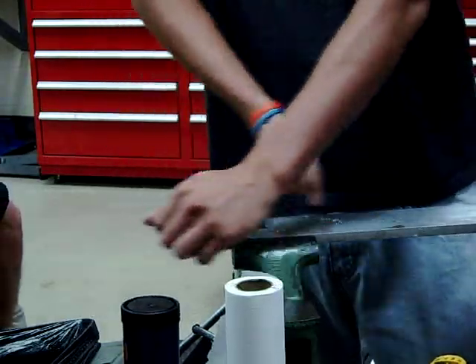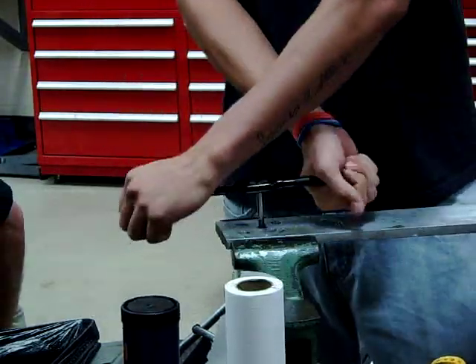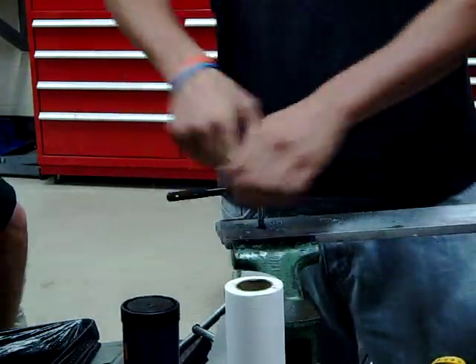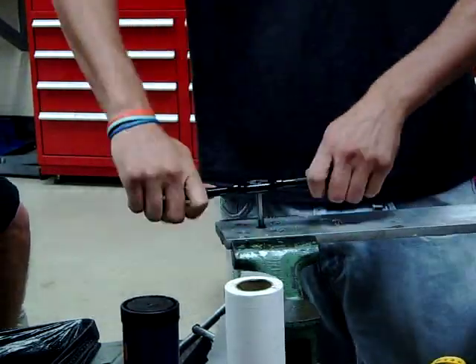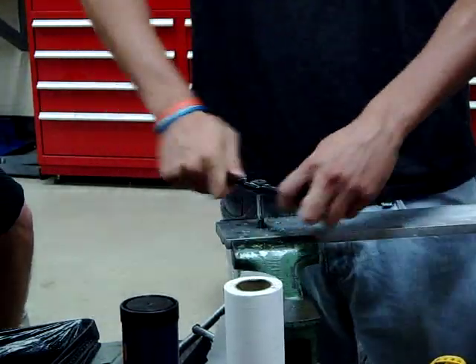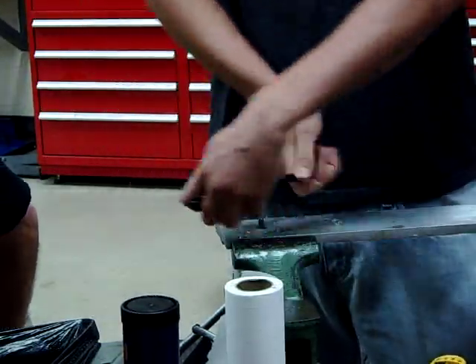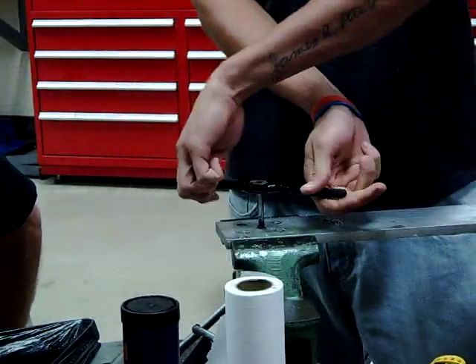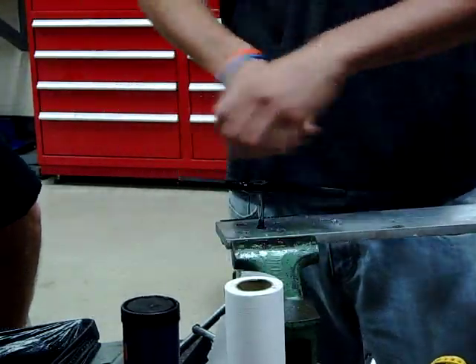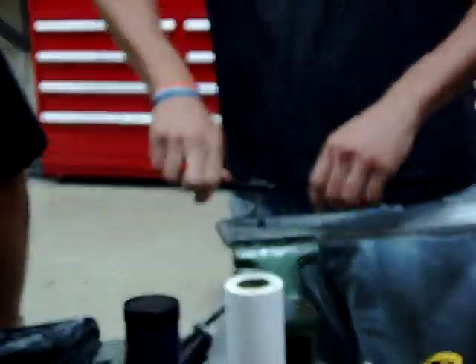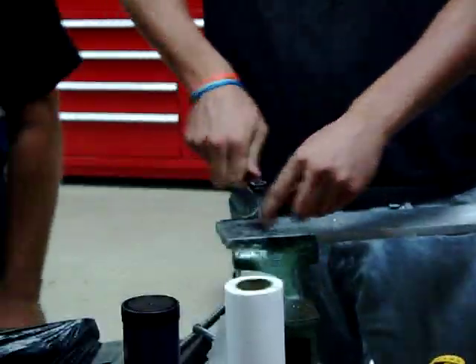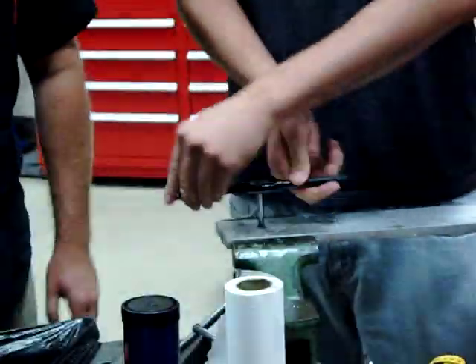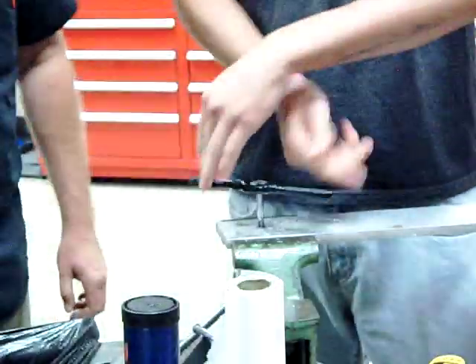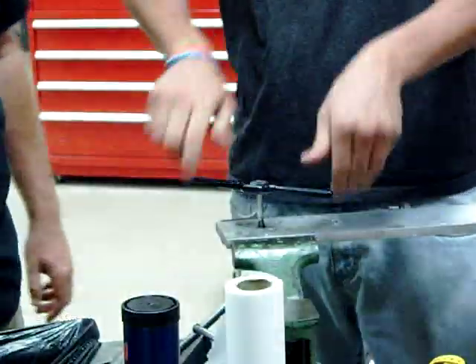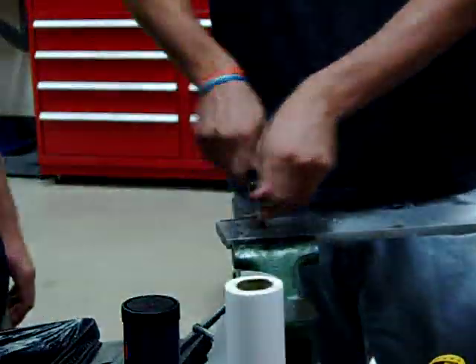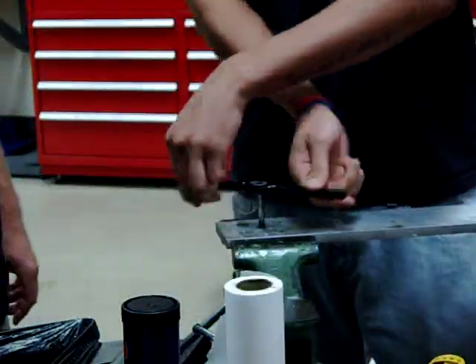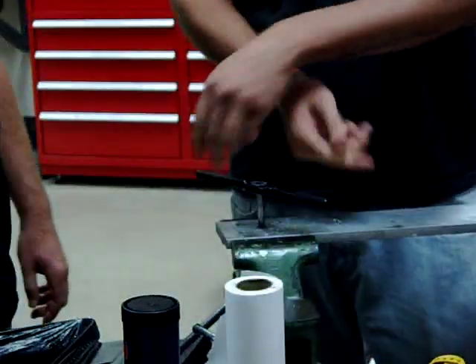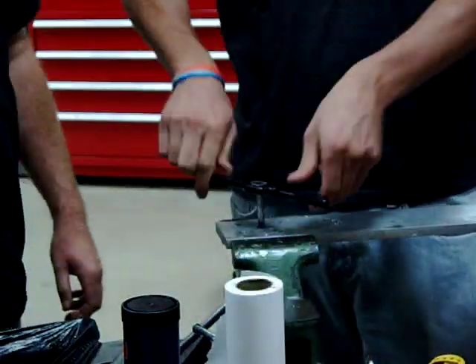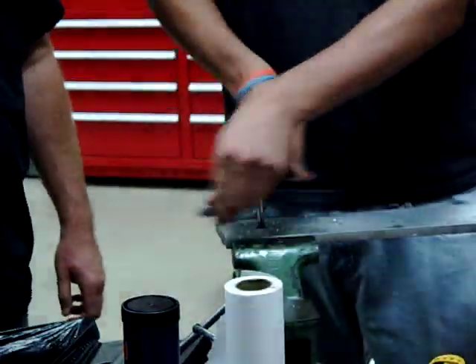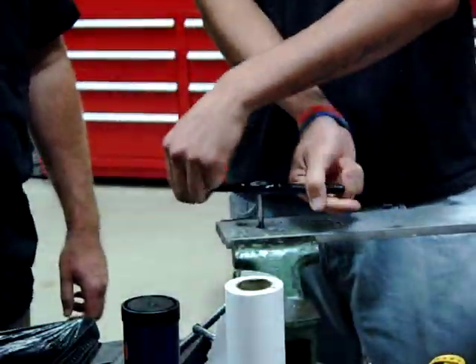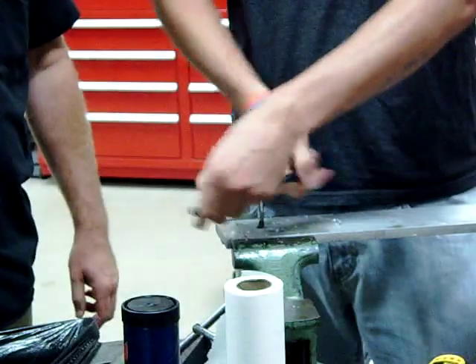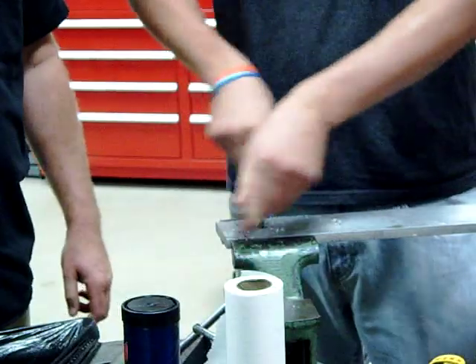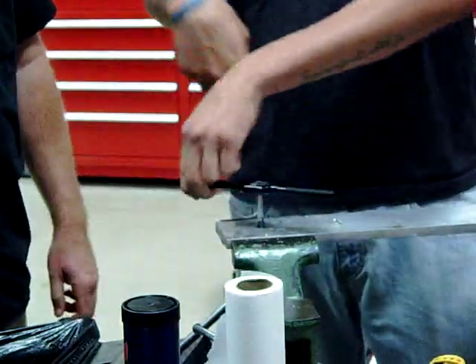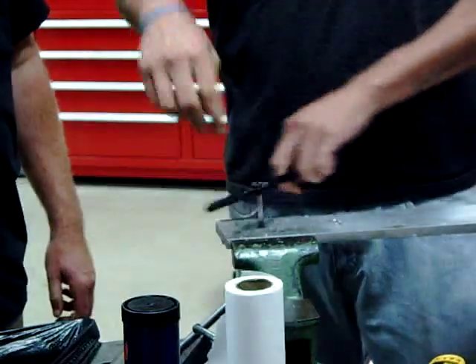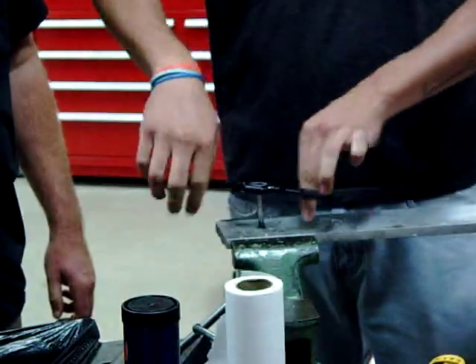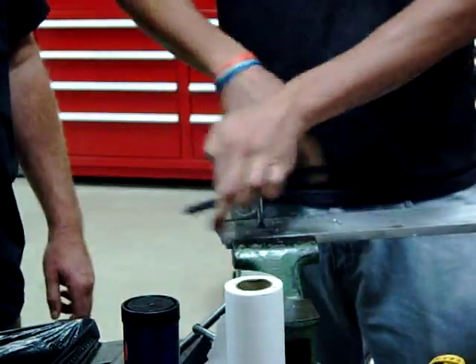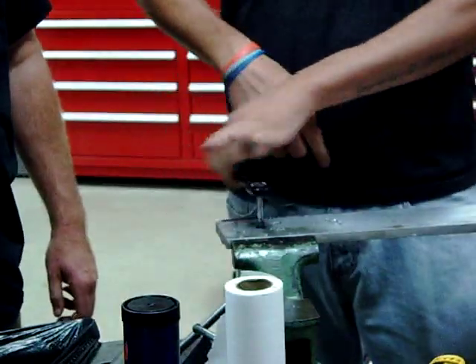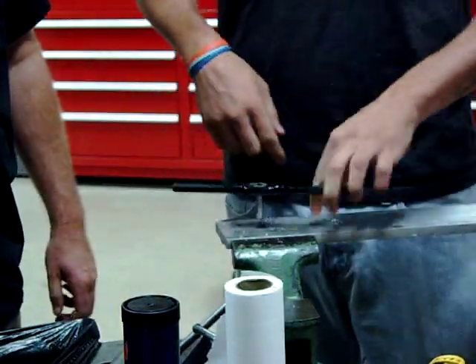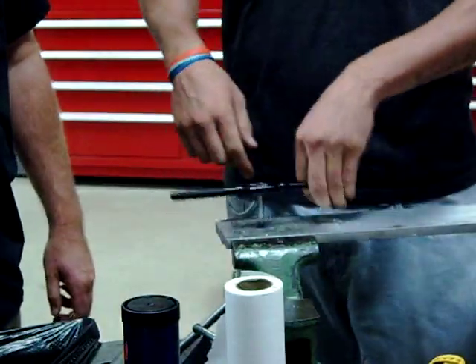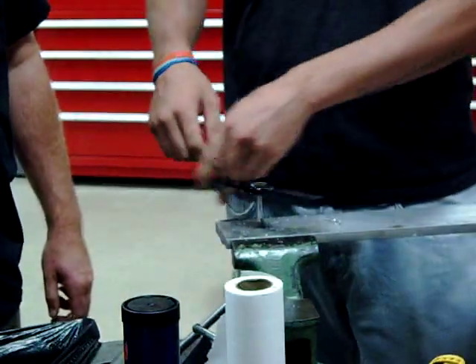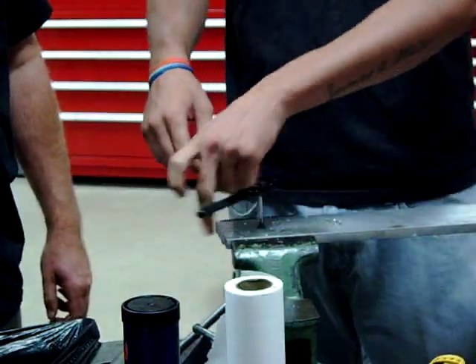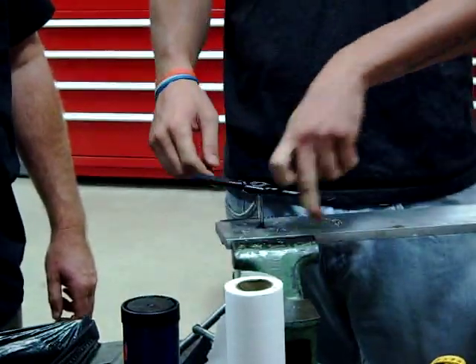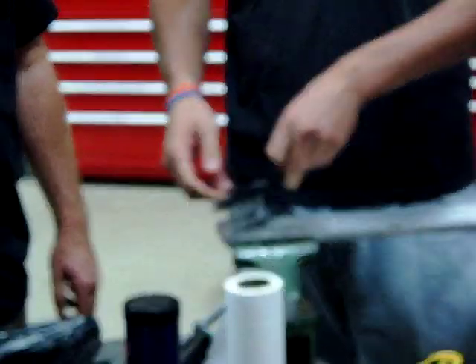You'll notice once he gets to the right spot it's going to be really nice and easy. There you go — he's good.